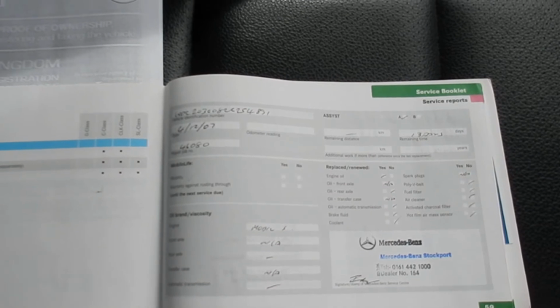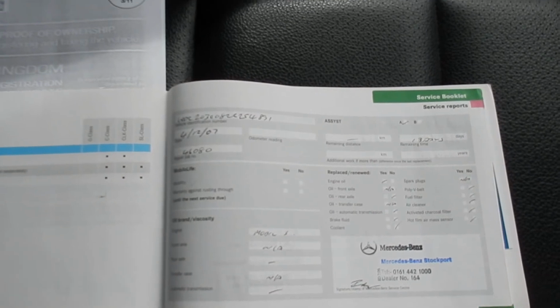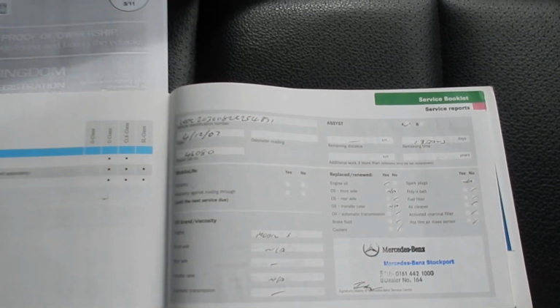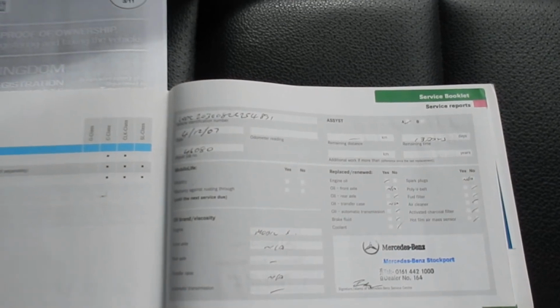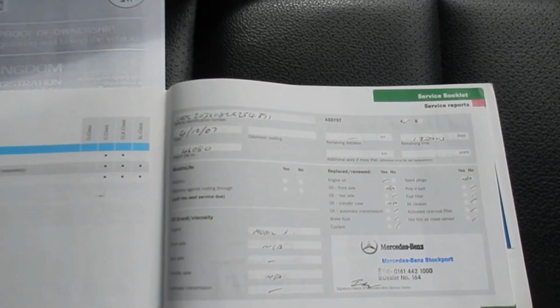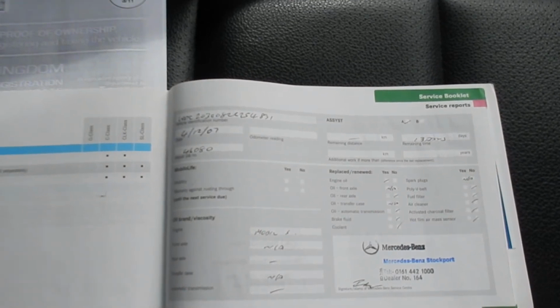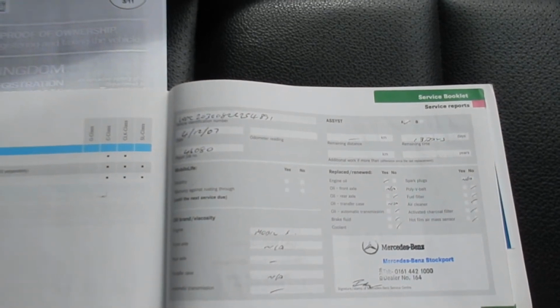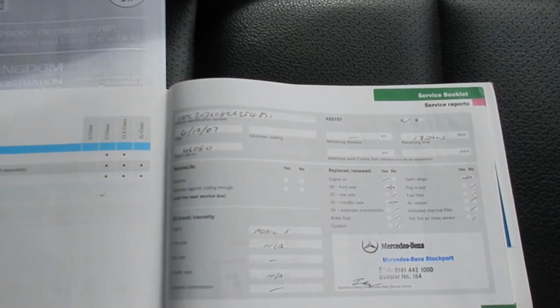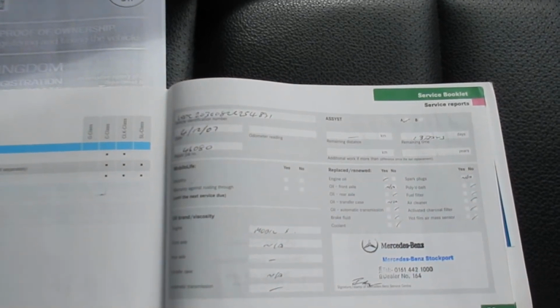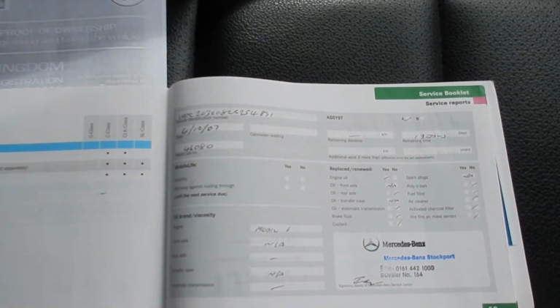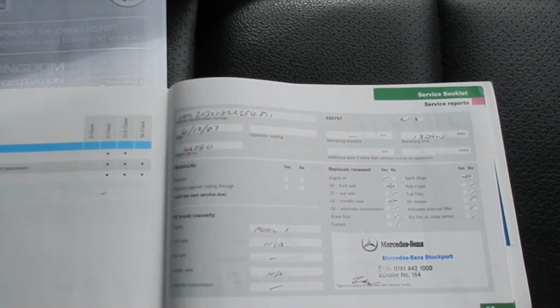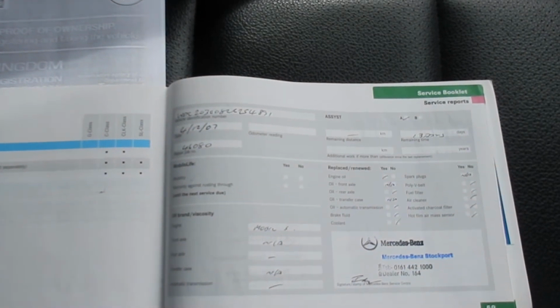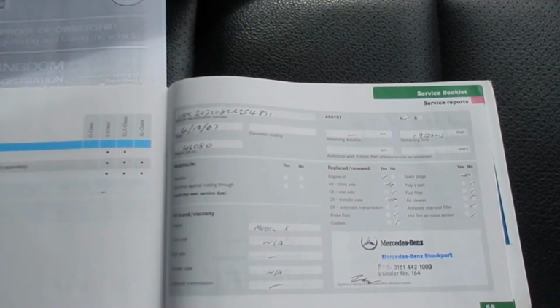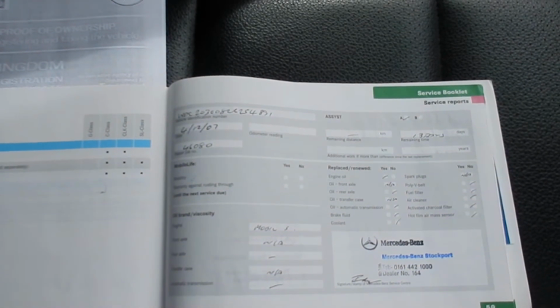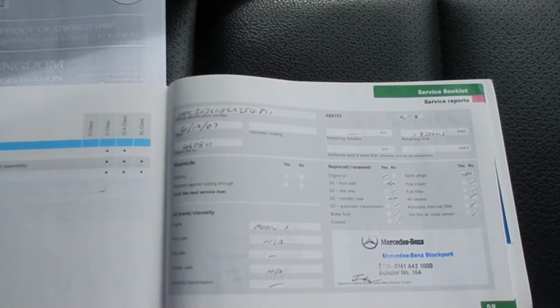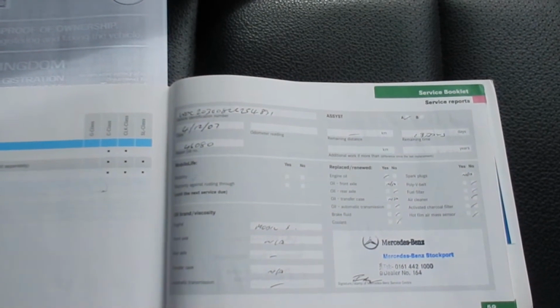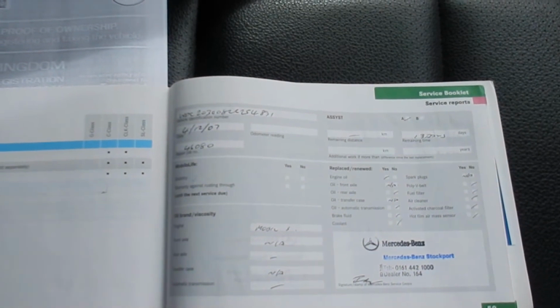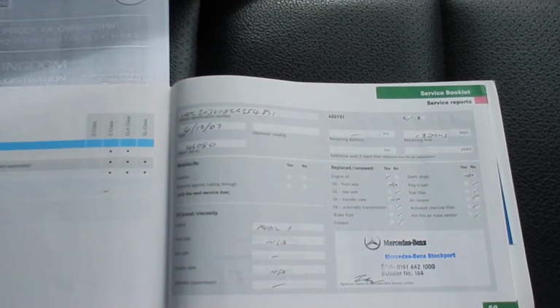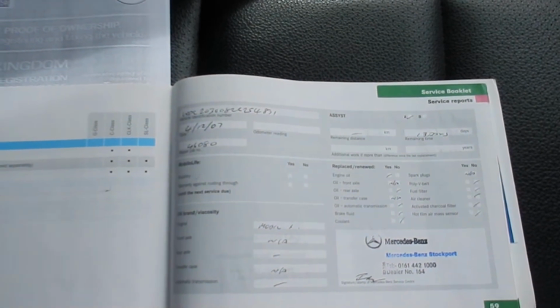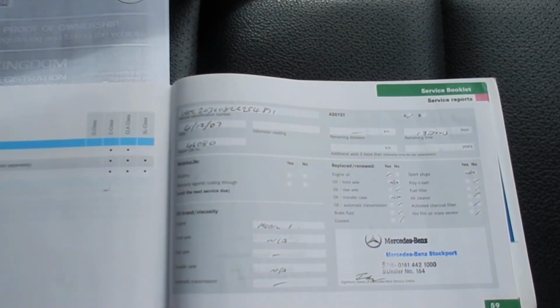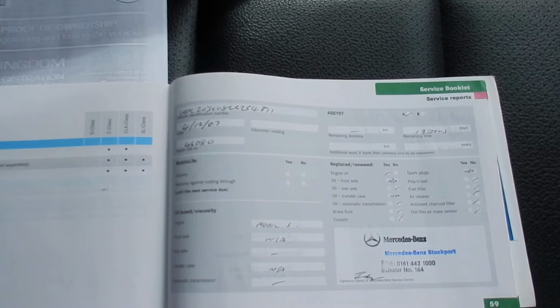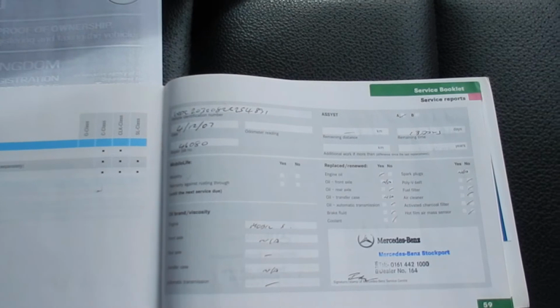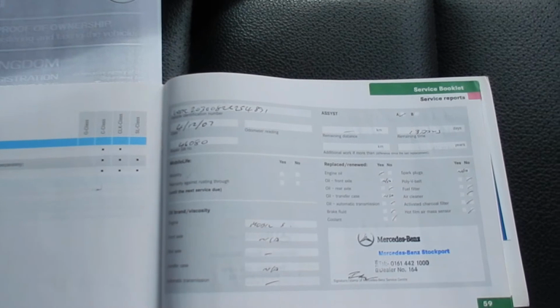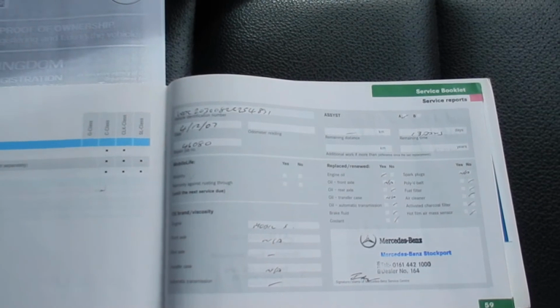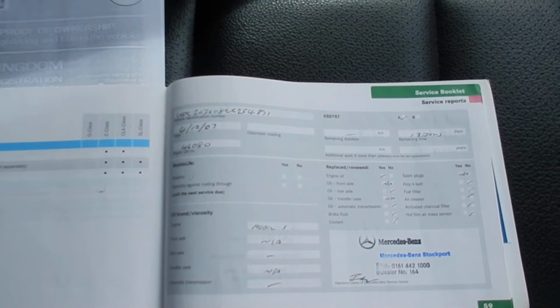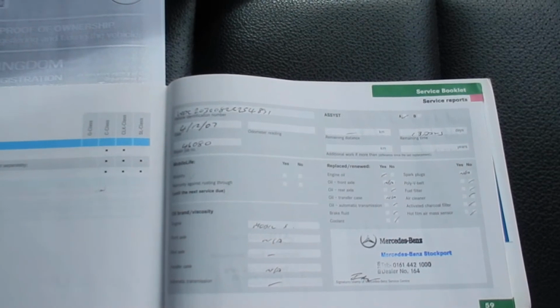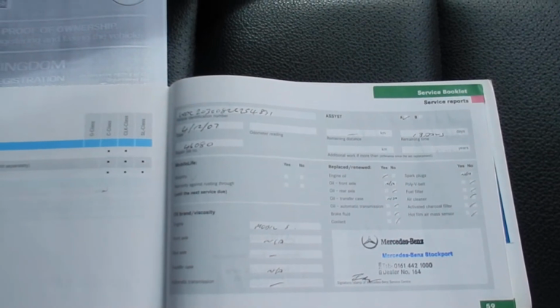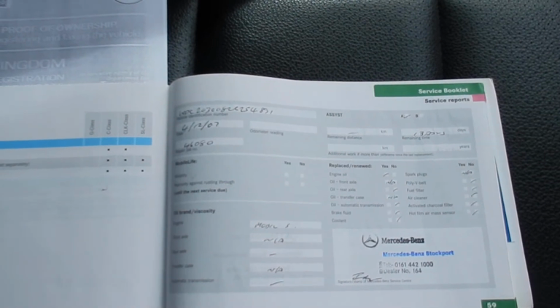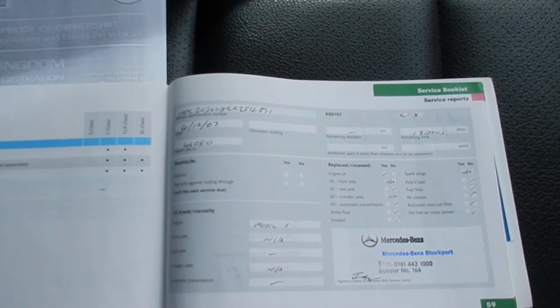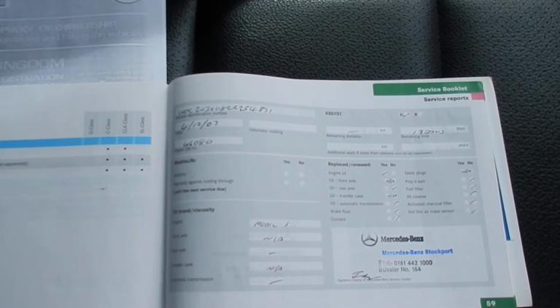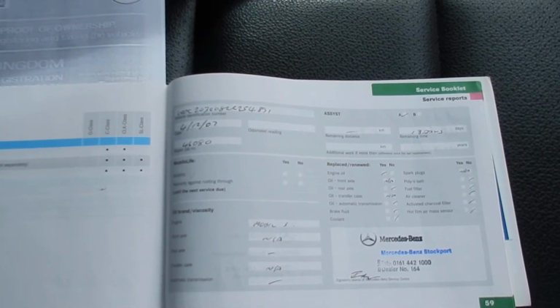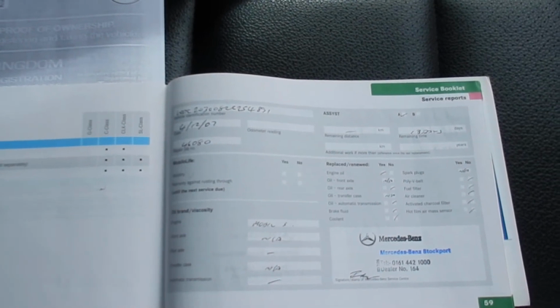Service is due now actually — it was last done 15/08/14 at 86,281 miles.